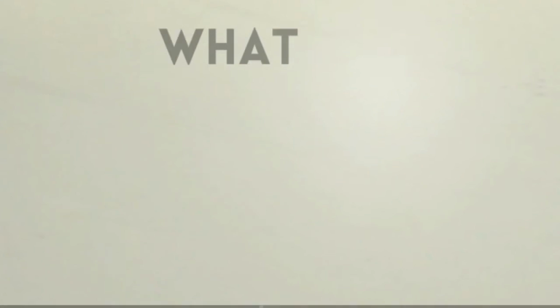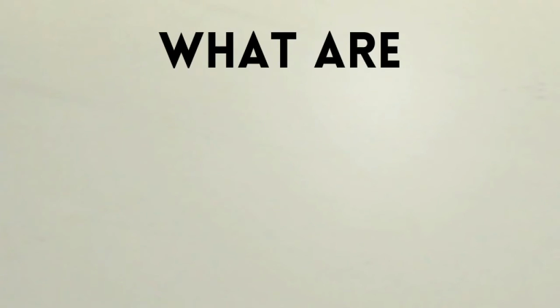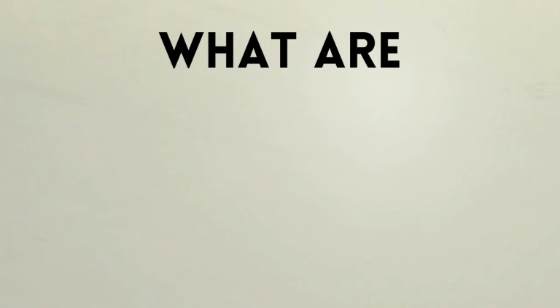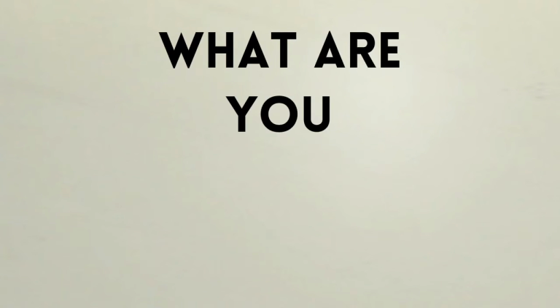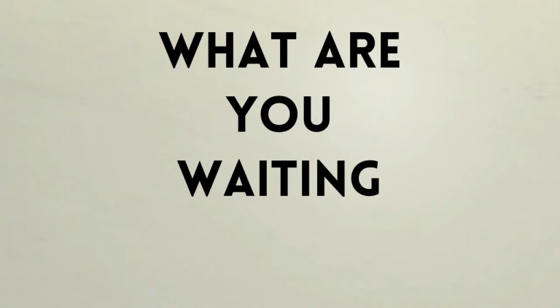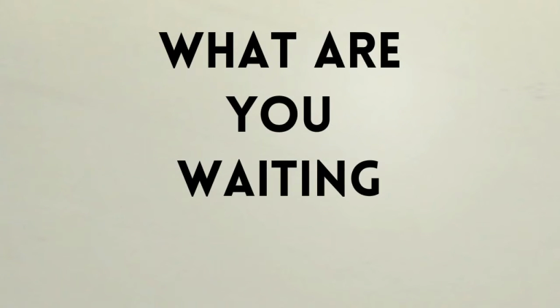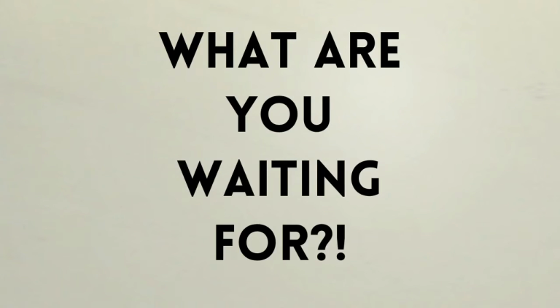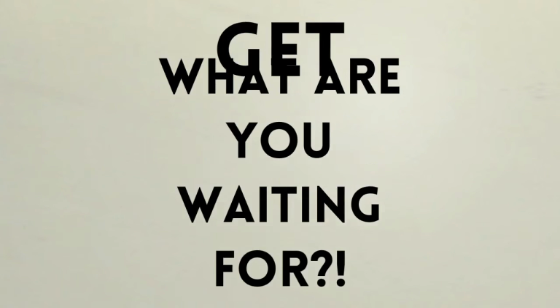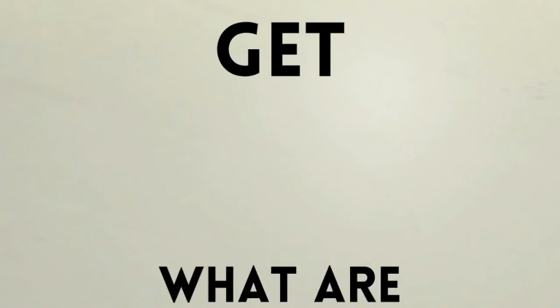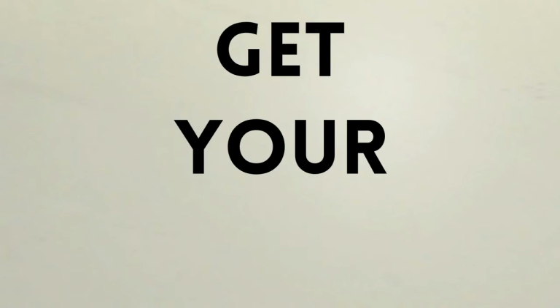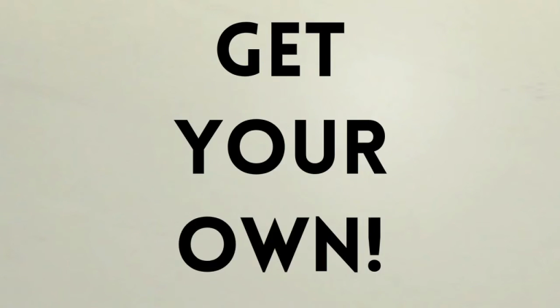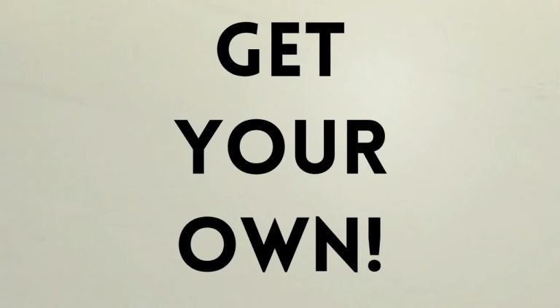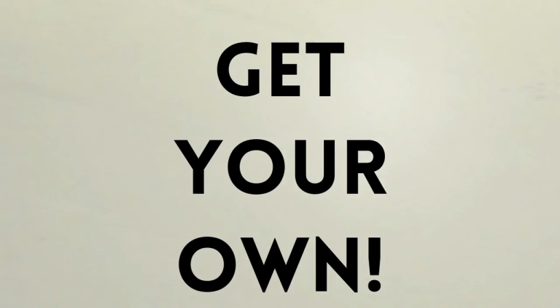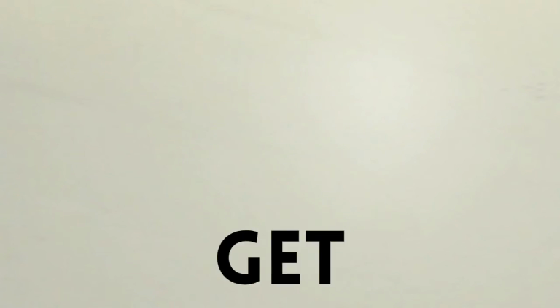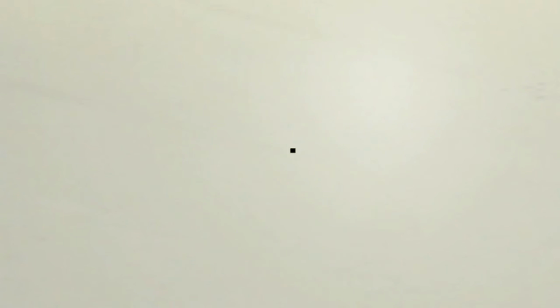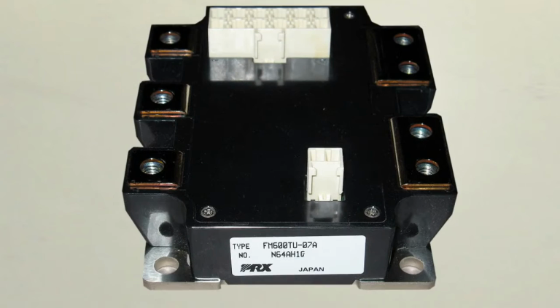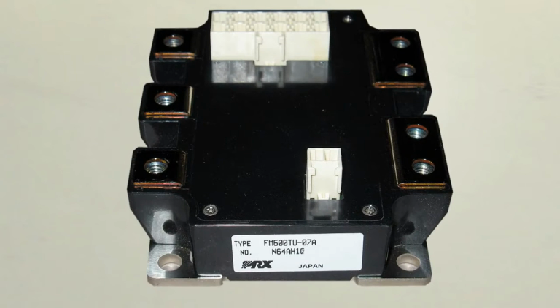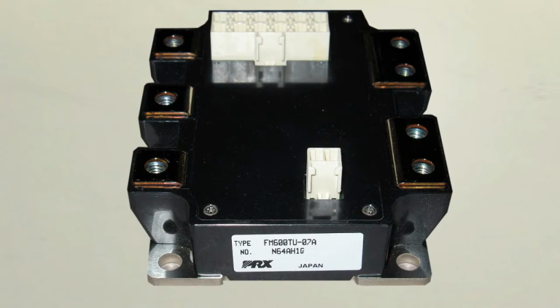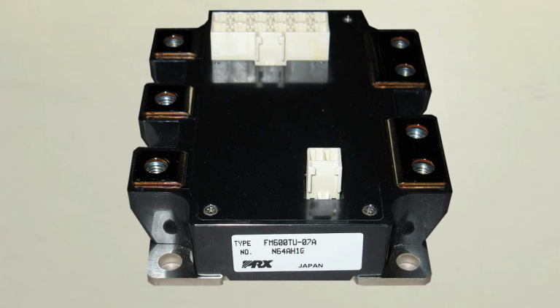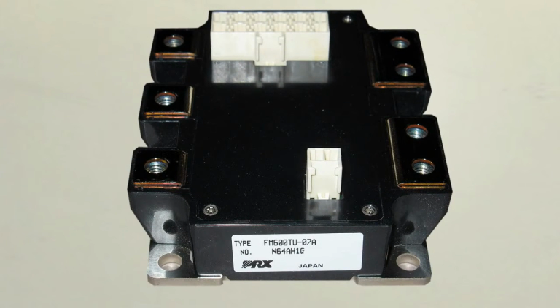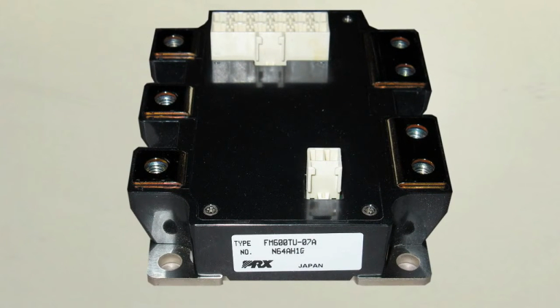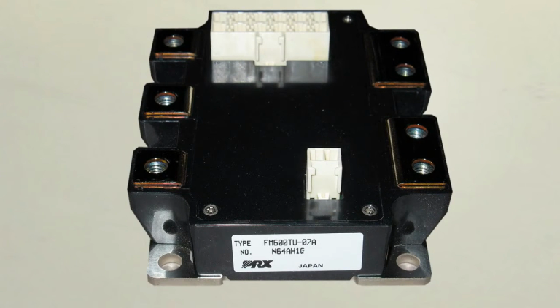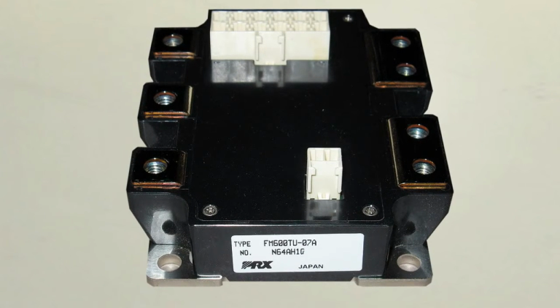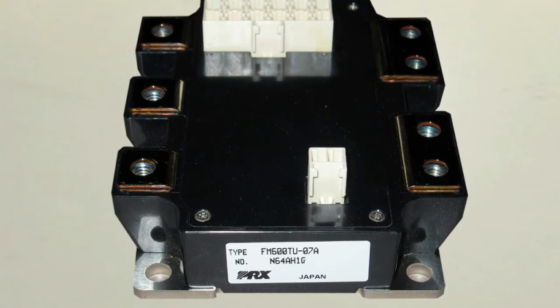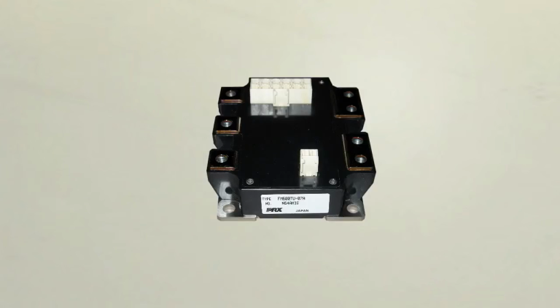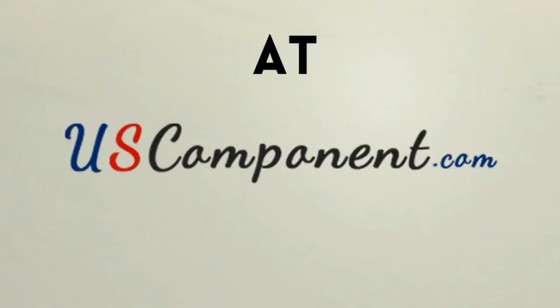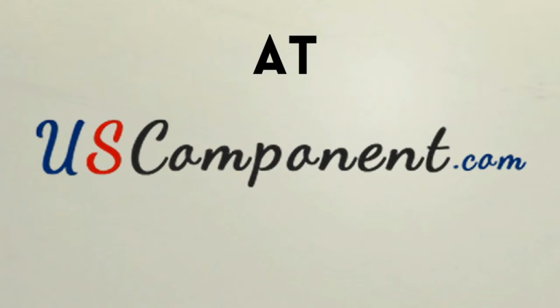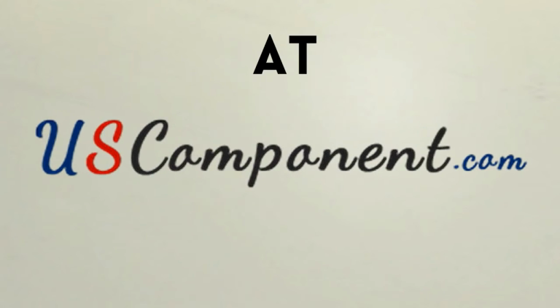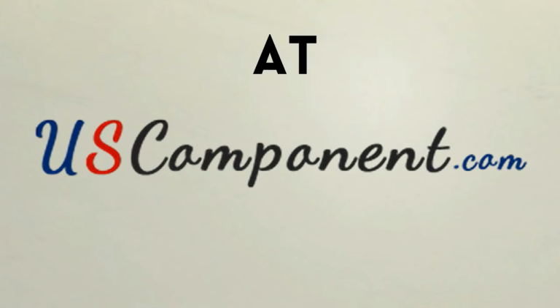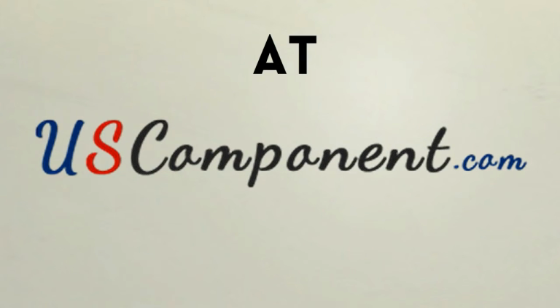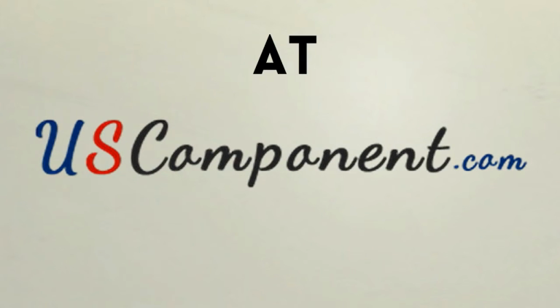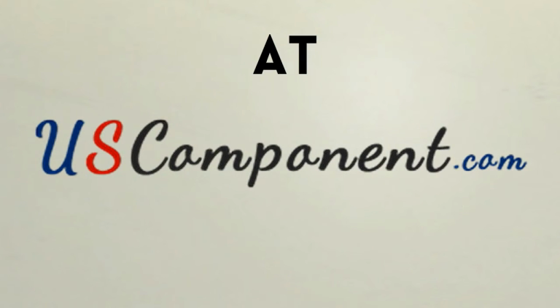What are you waiting for? Get your own FM600TU07A at uscomponent.com.